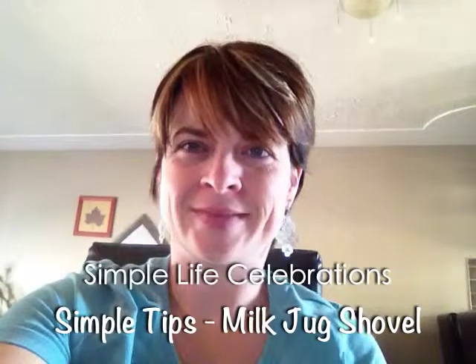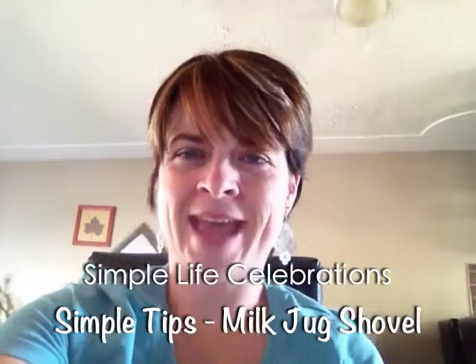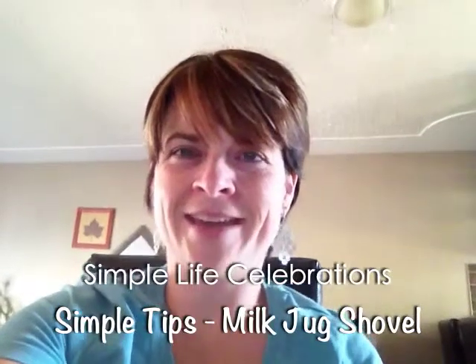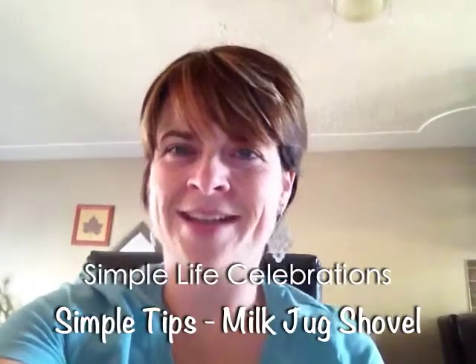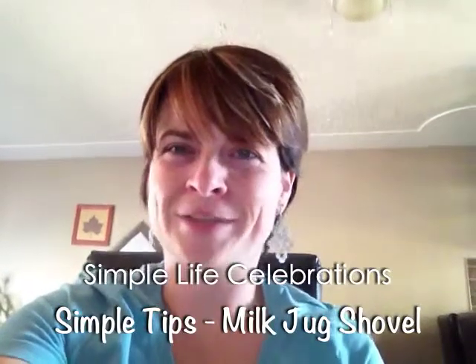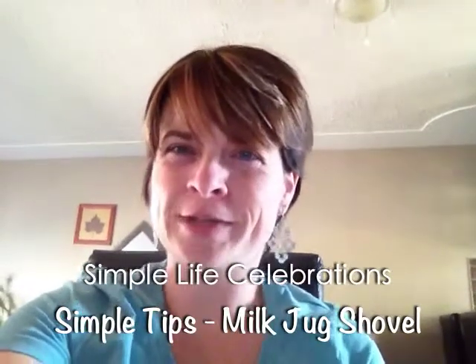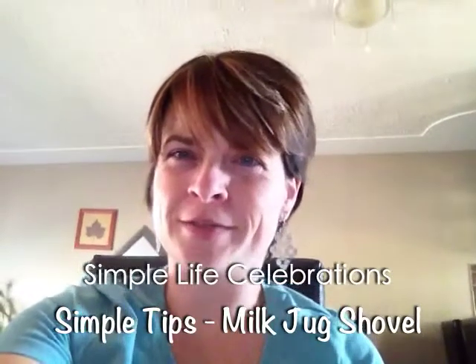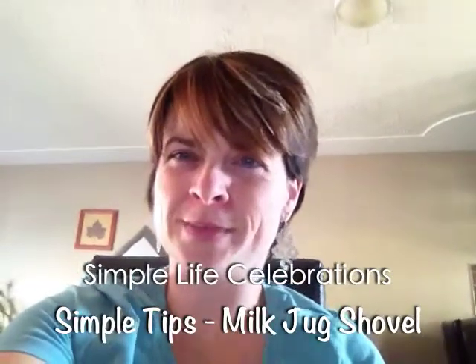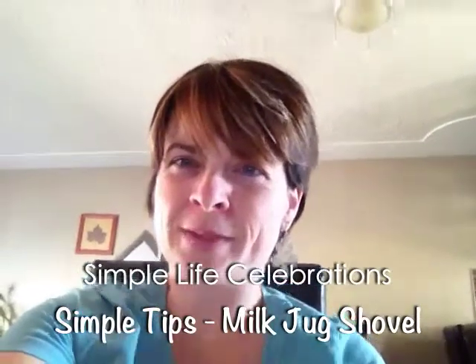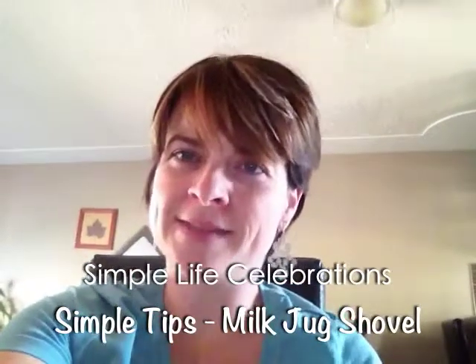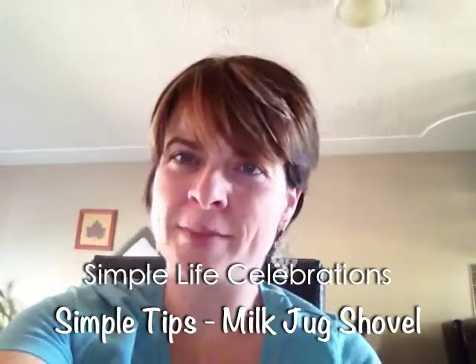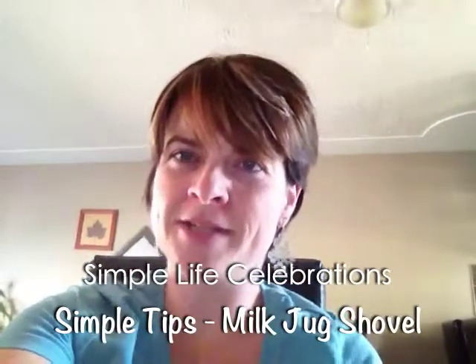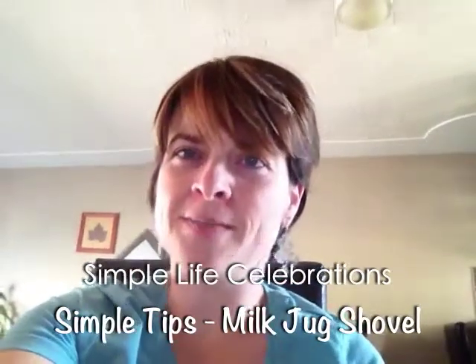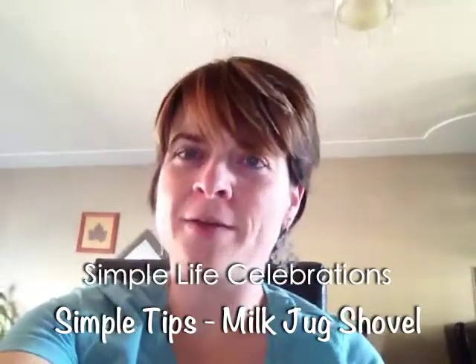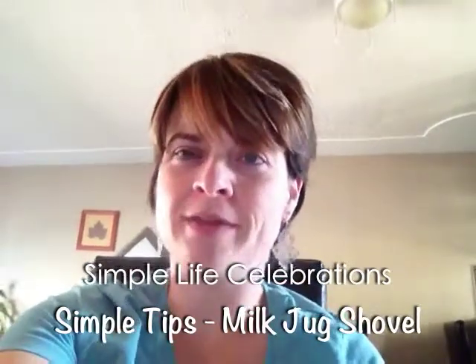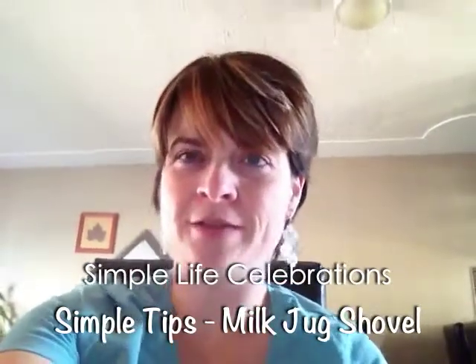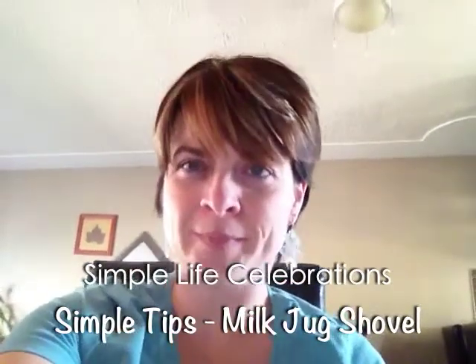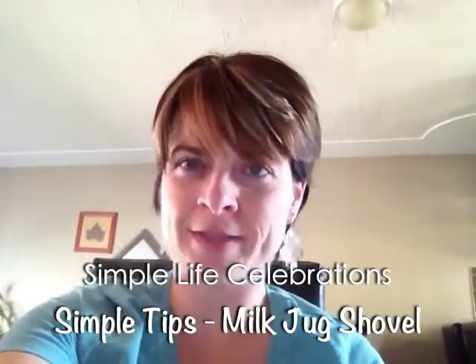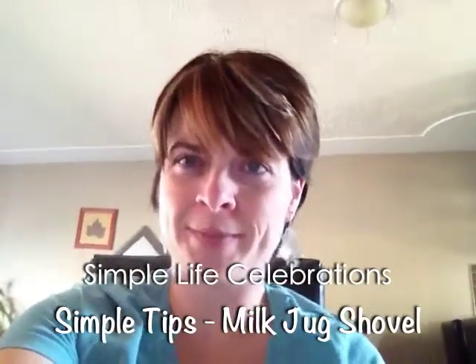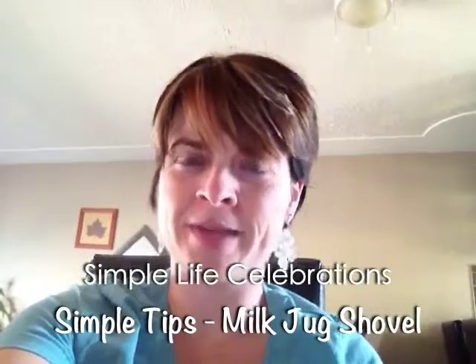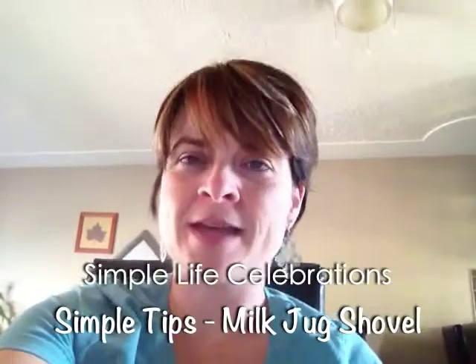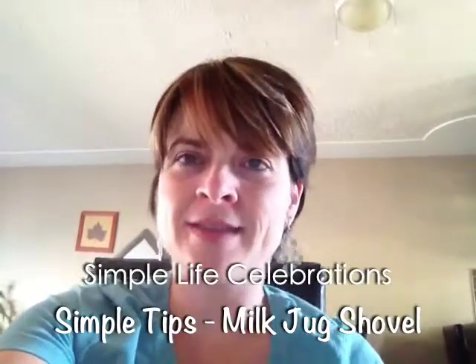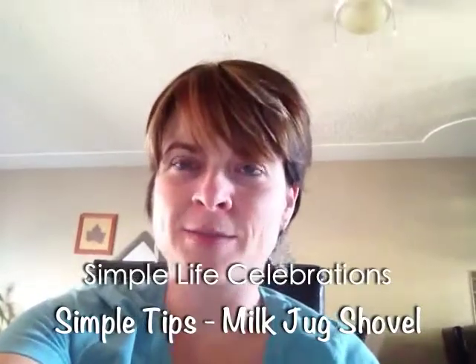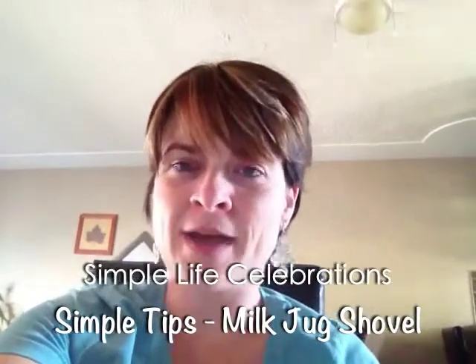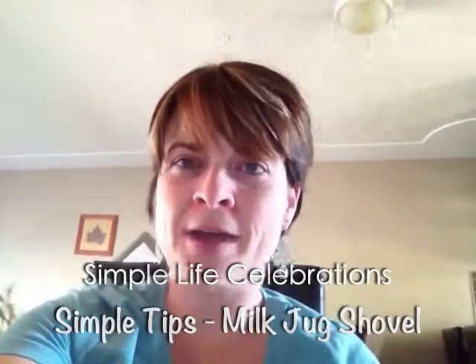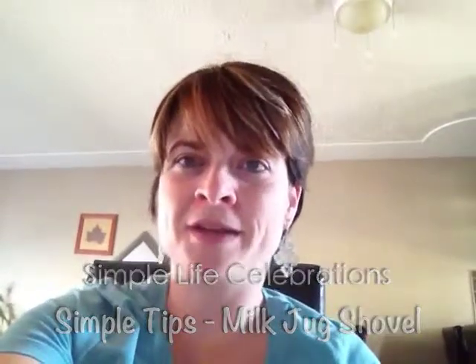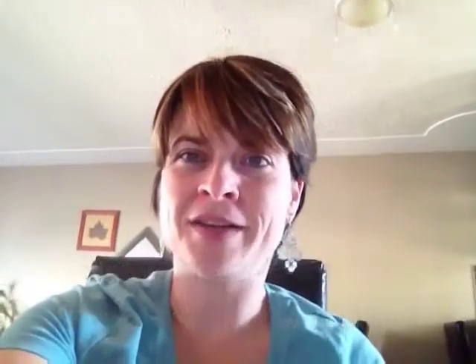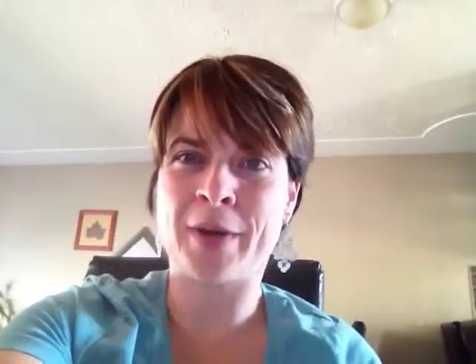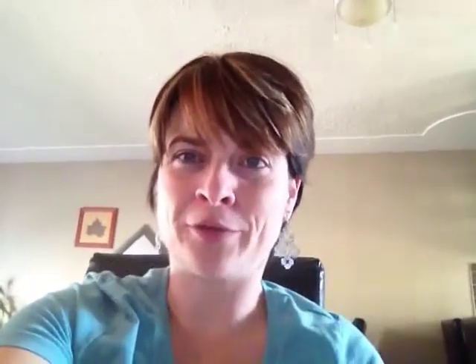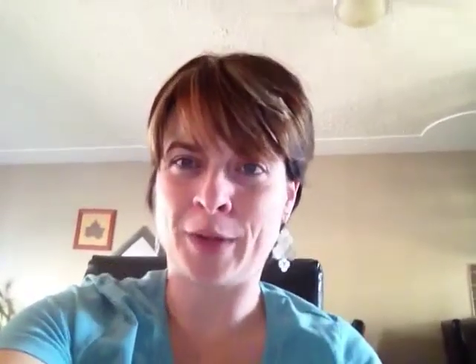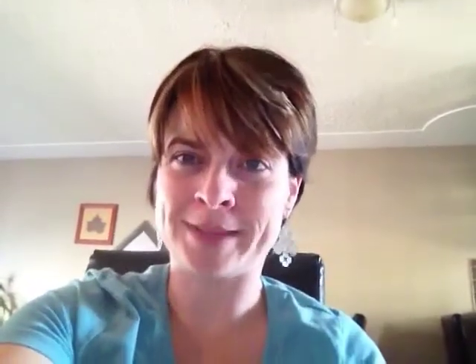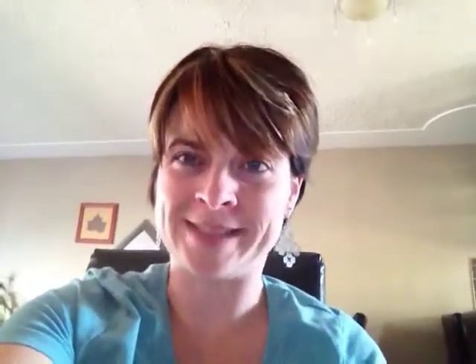Hey guys, it's Krystal from Simple Life Celebrations back with another simple tip. This time I'm talking about repurposing.